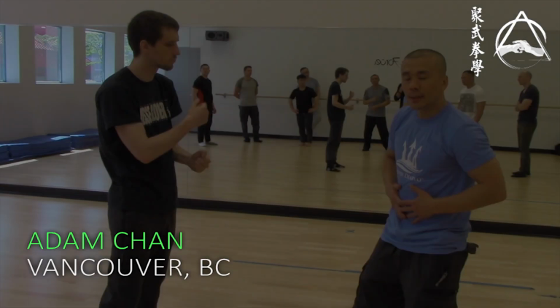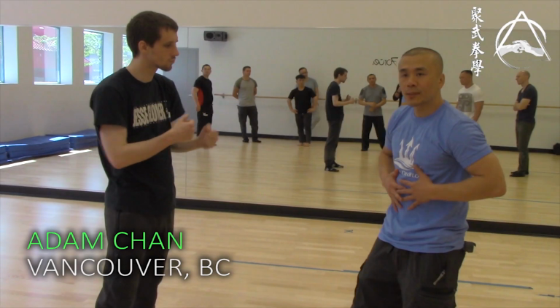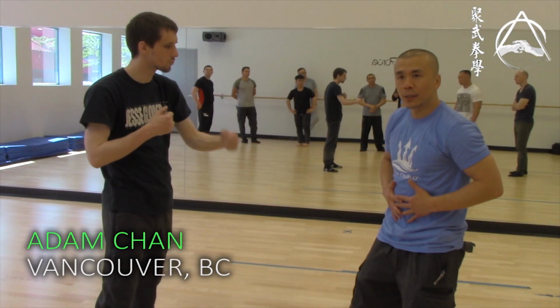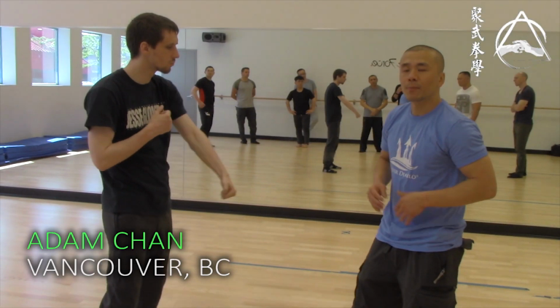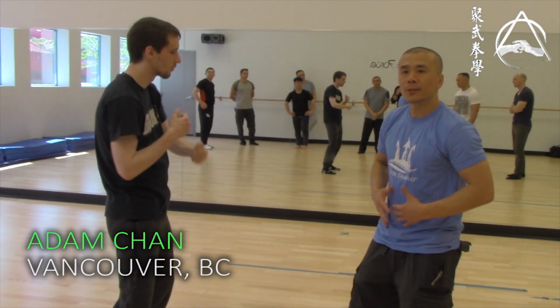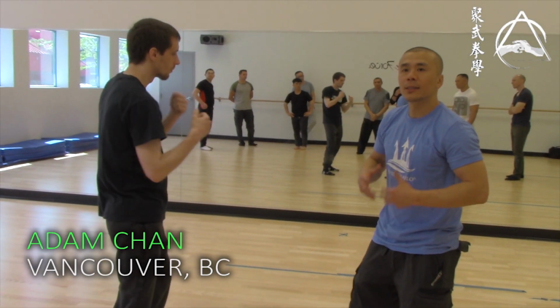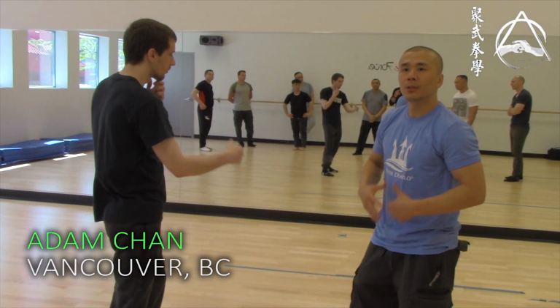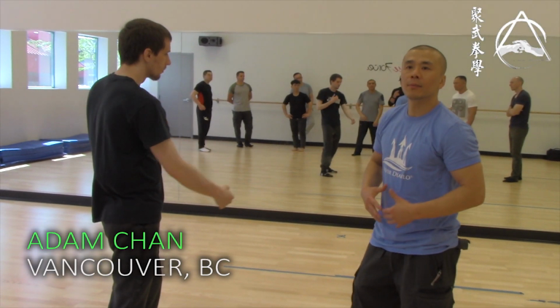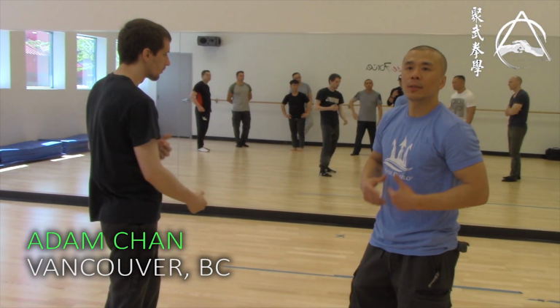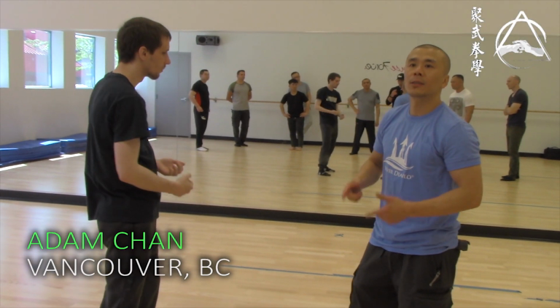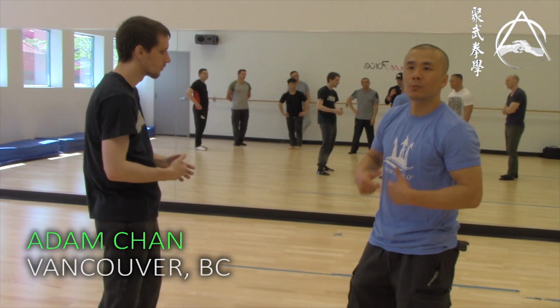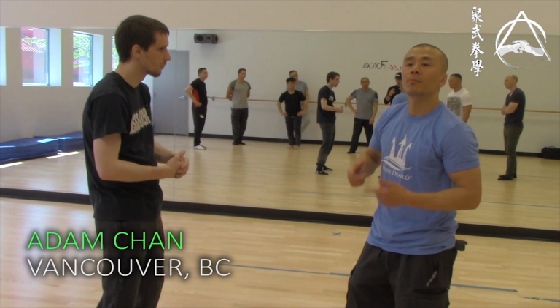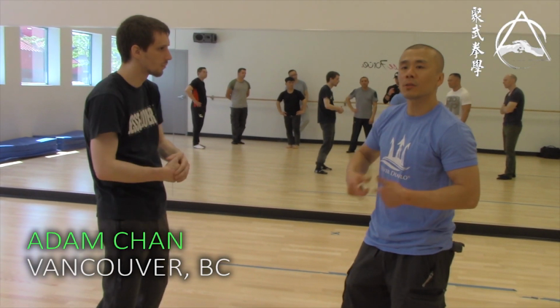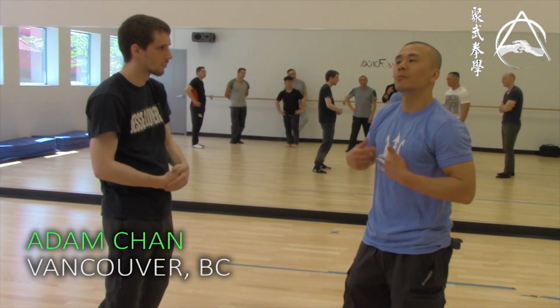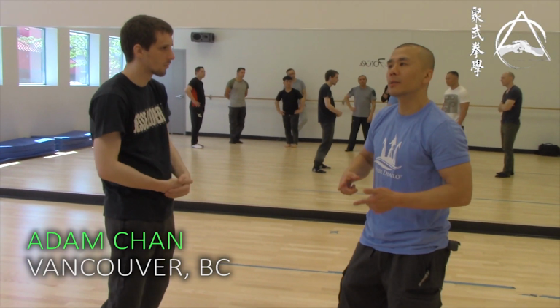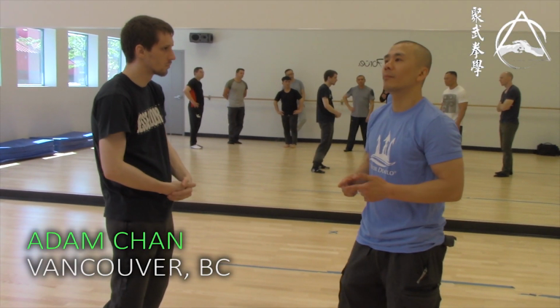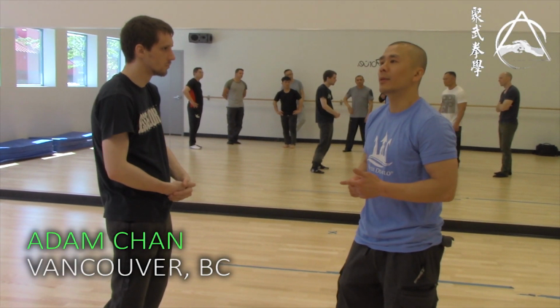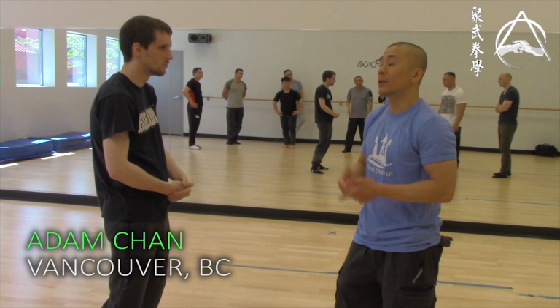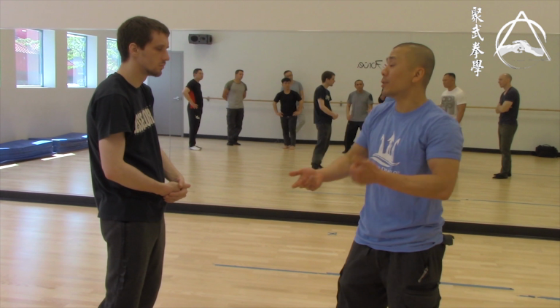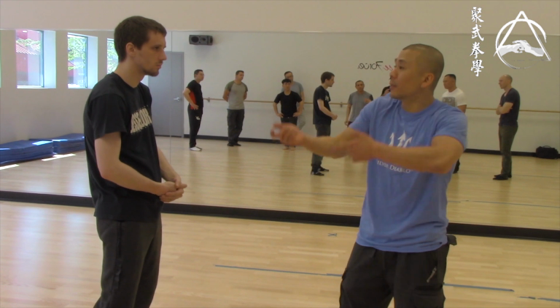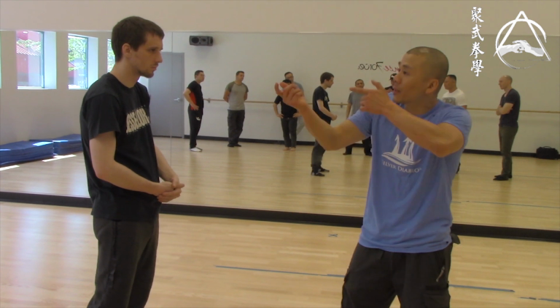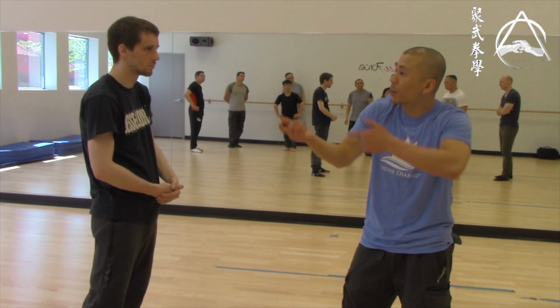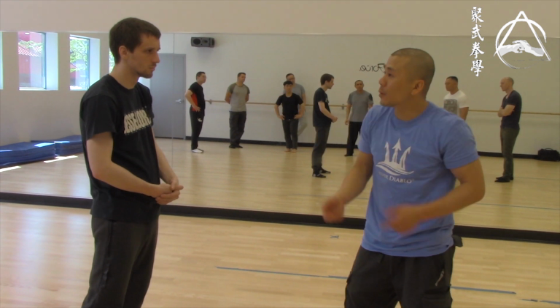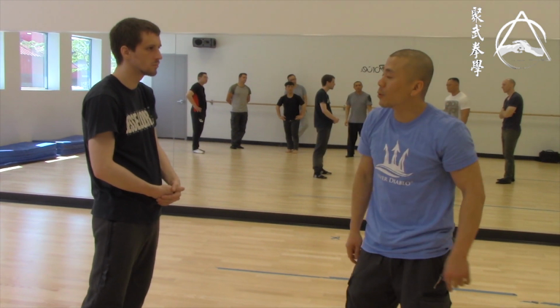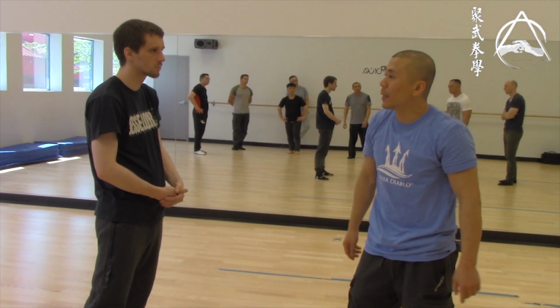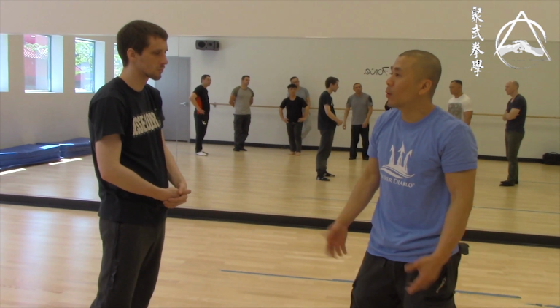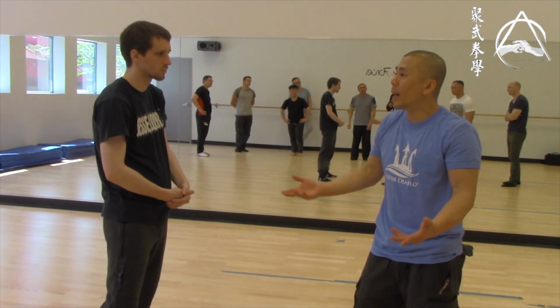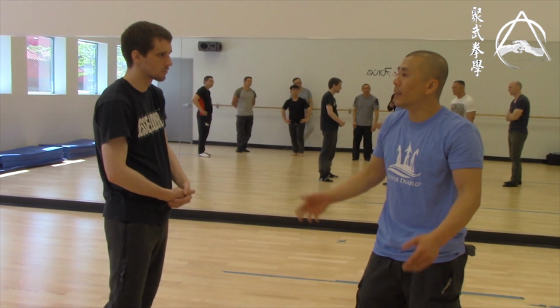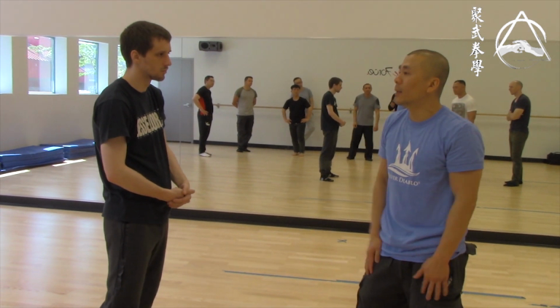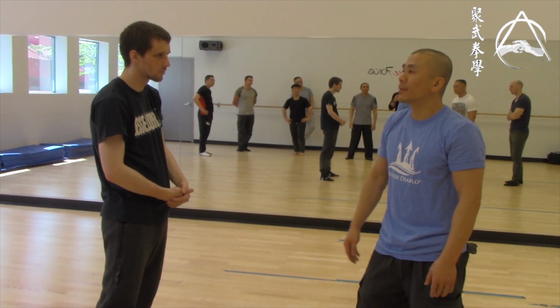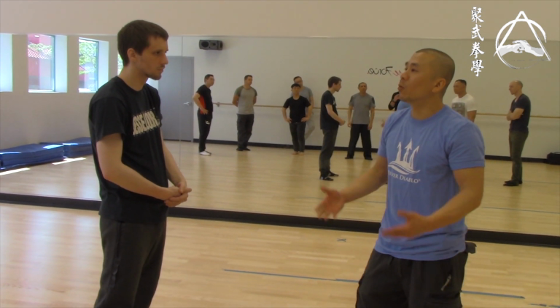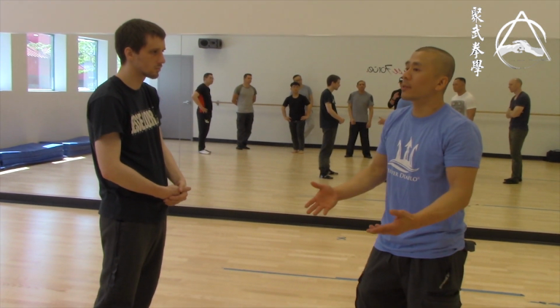Bend your knees, breathe. Bent knees, breathe. That's what I teach in the military before you shoot — why? Because it works.